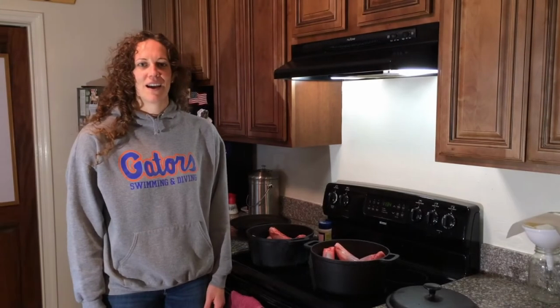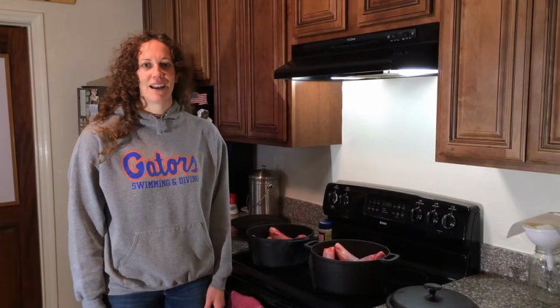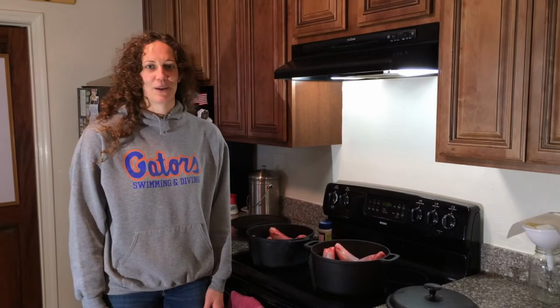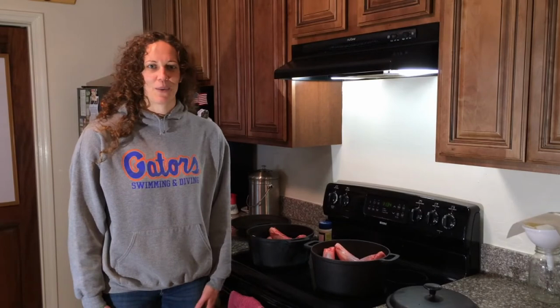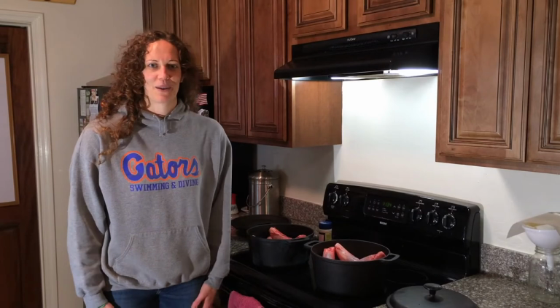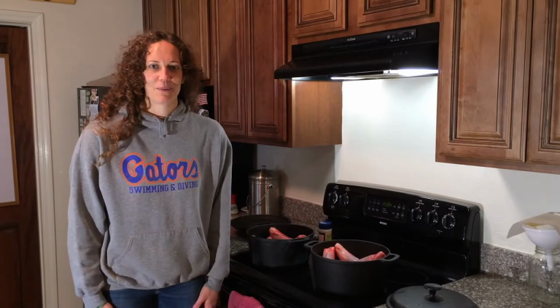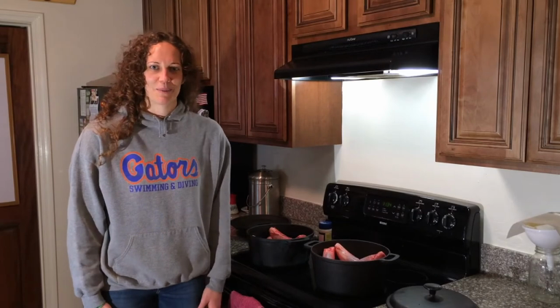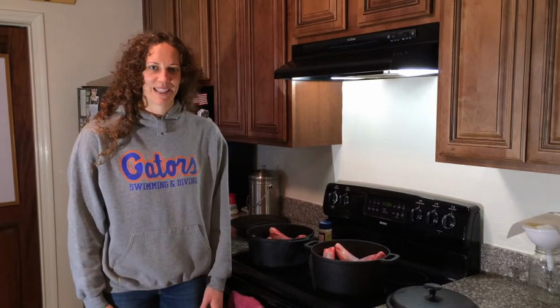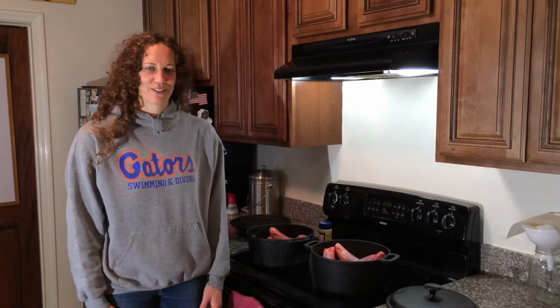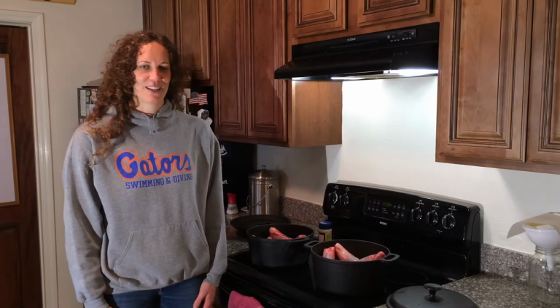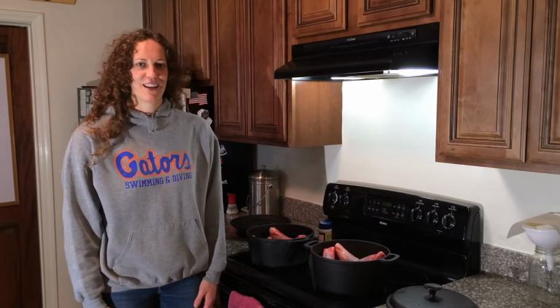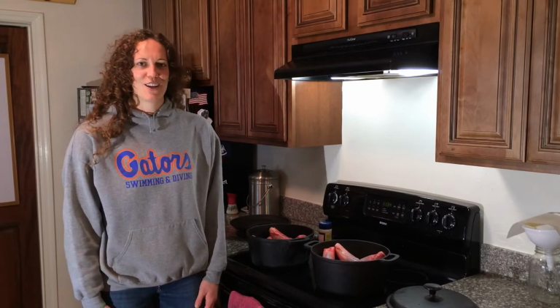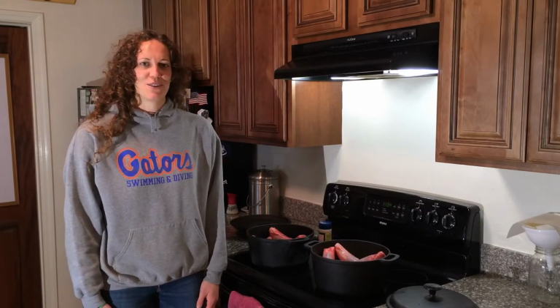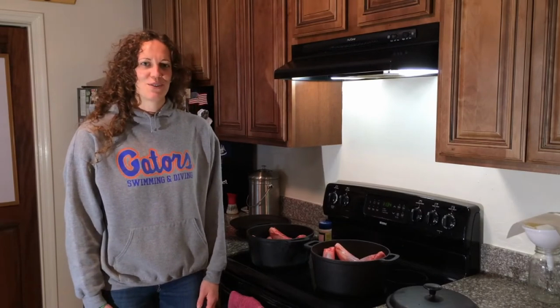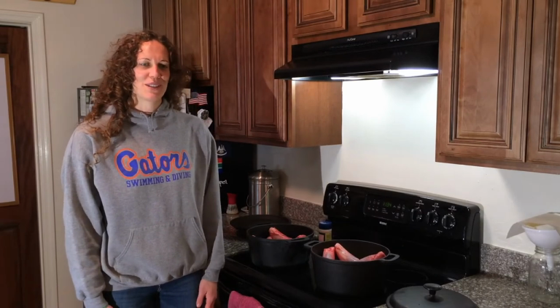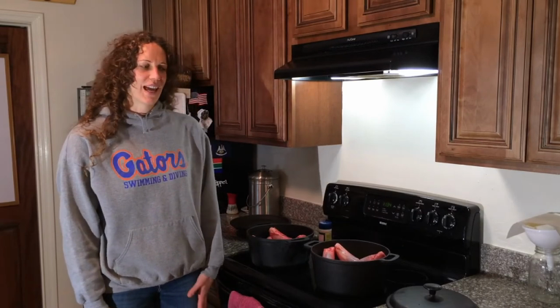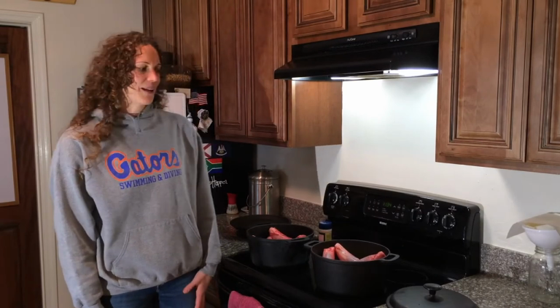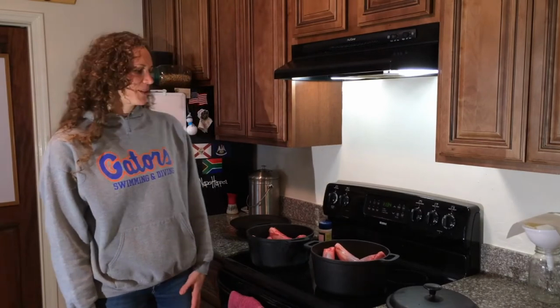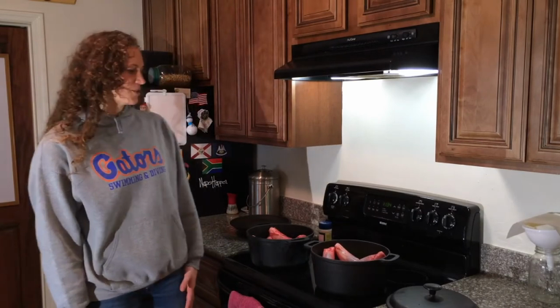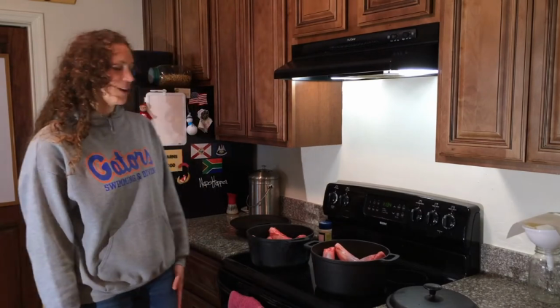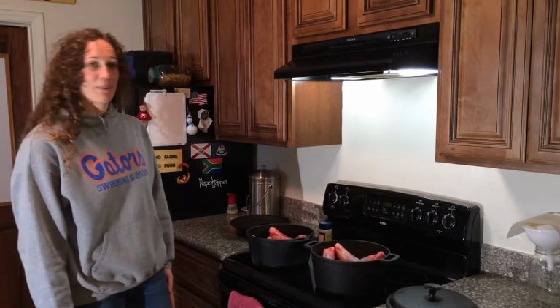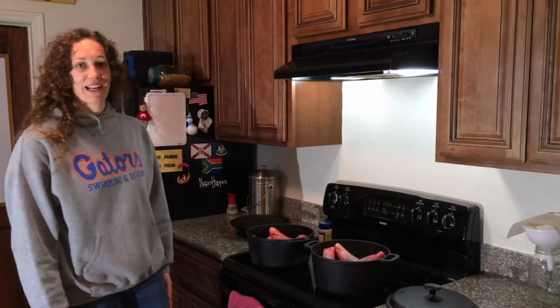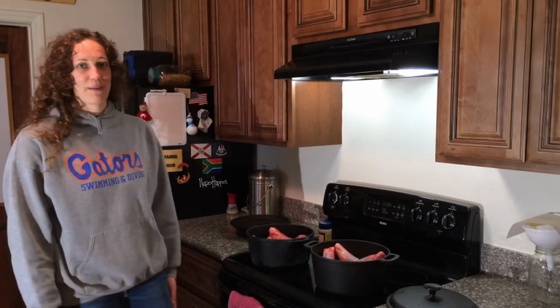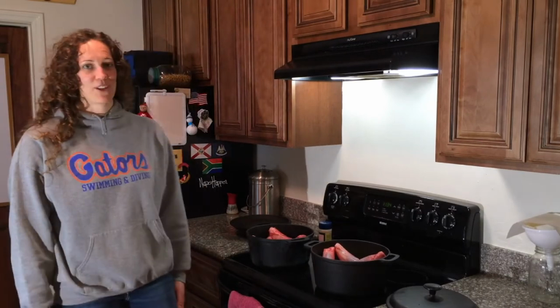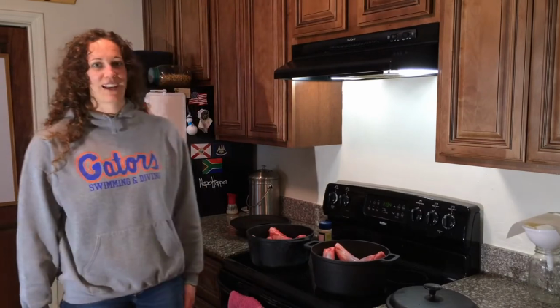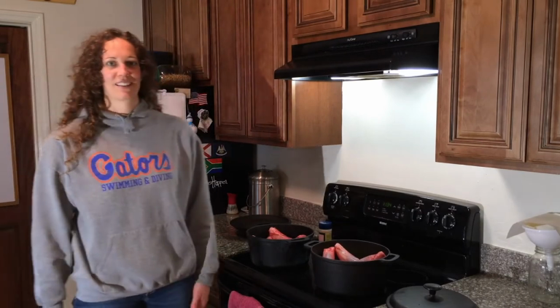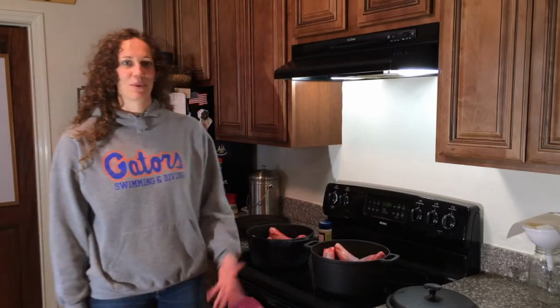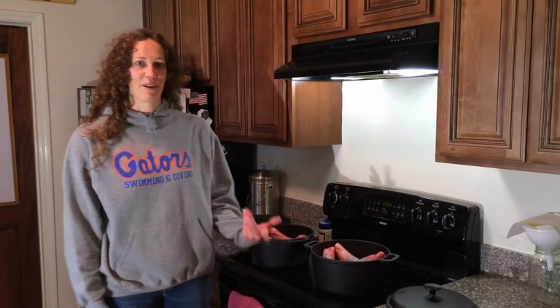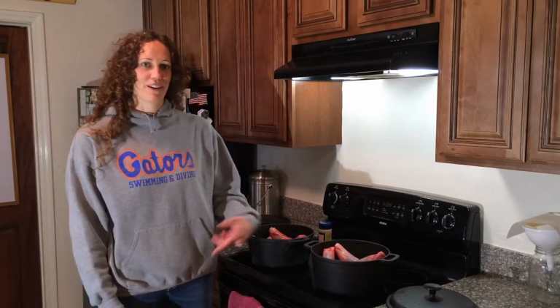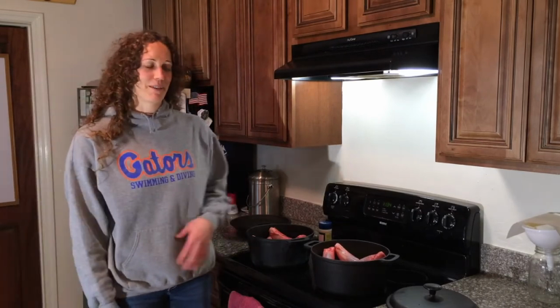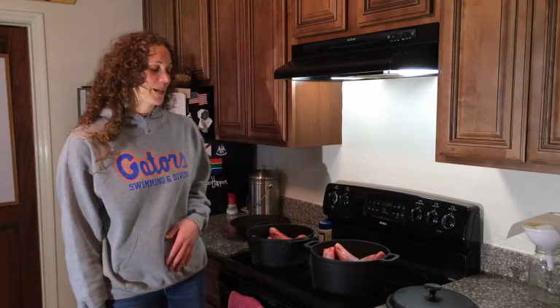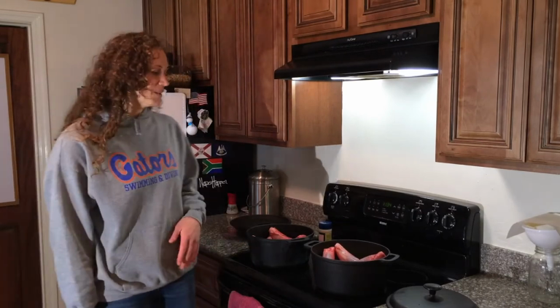Hello, welcome to my kitchen. Today I'm going to show you how to make lamb shanks. It's one of my favorite meals.